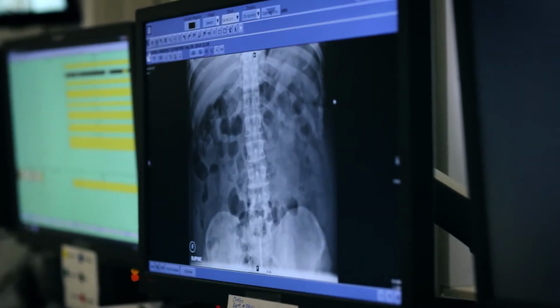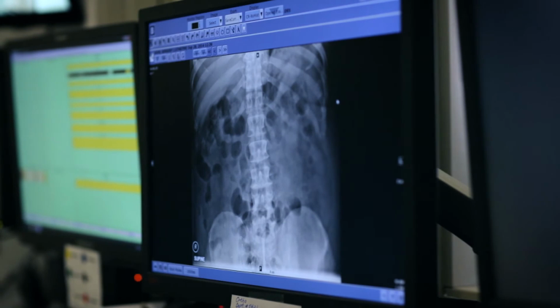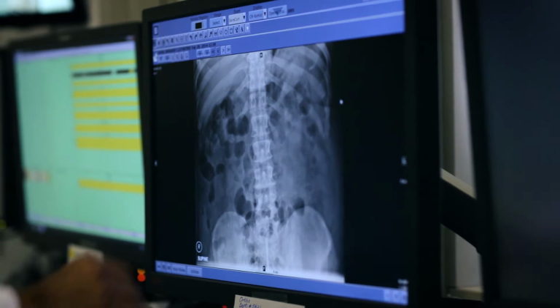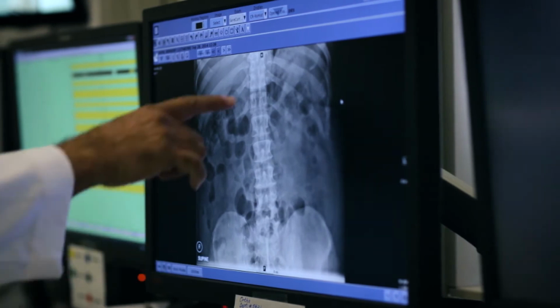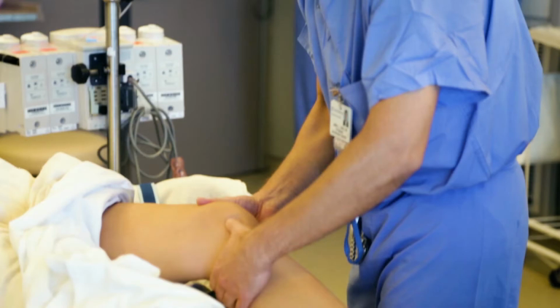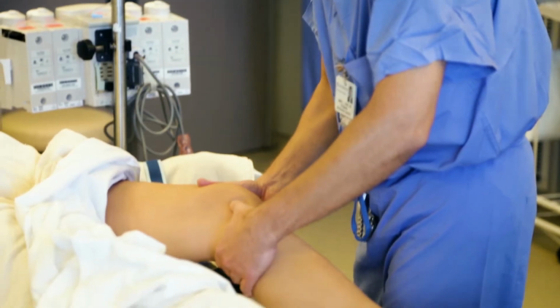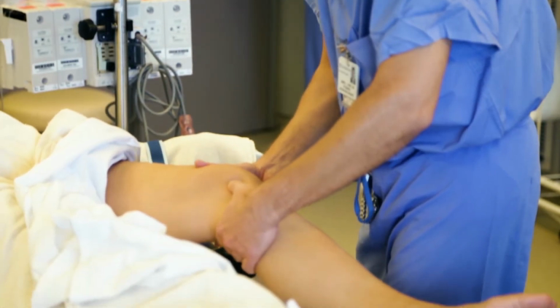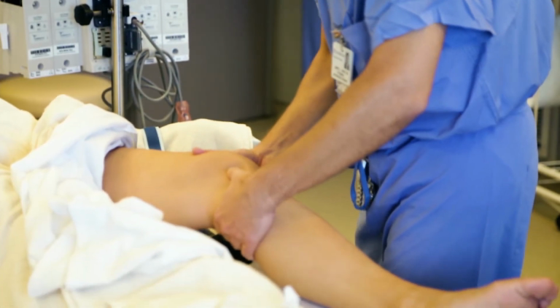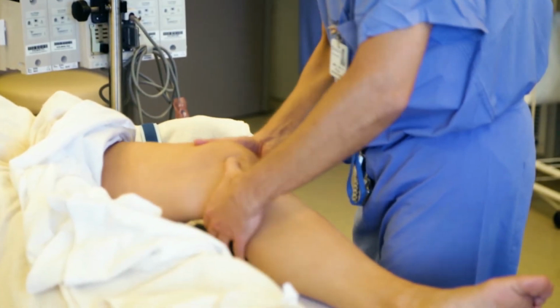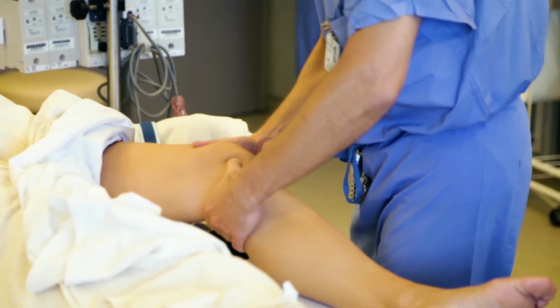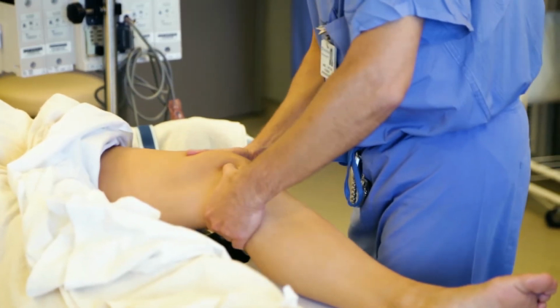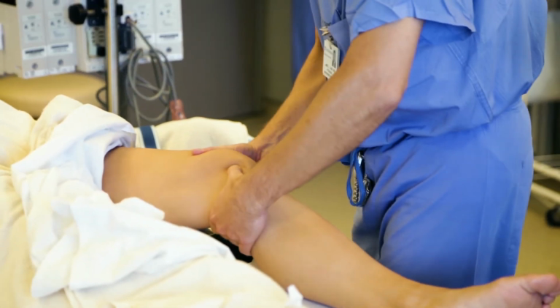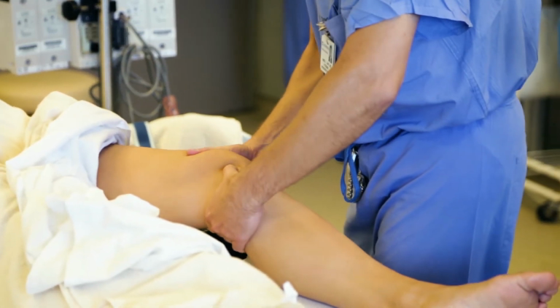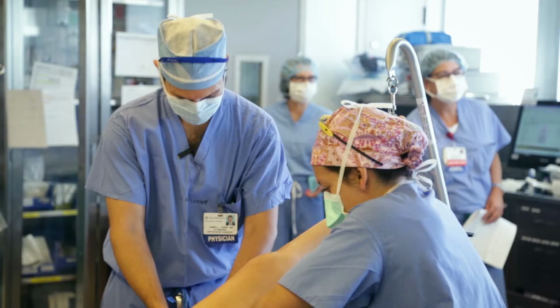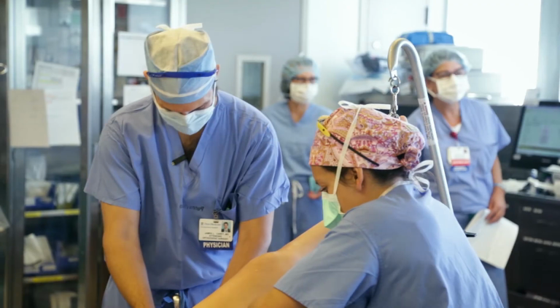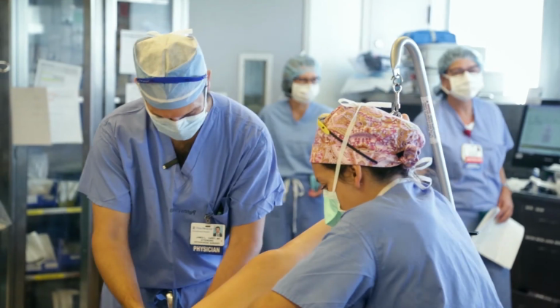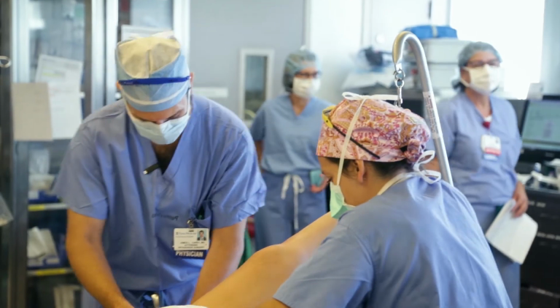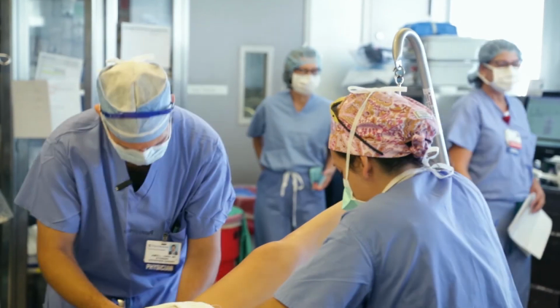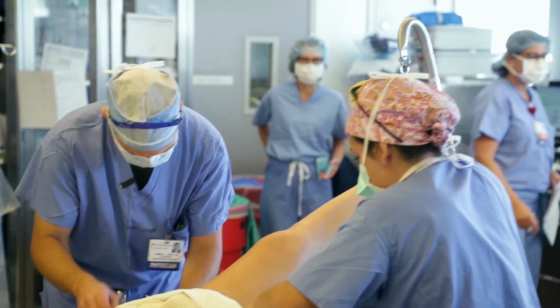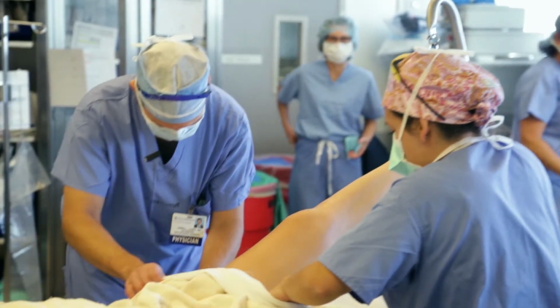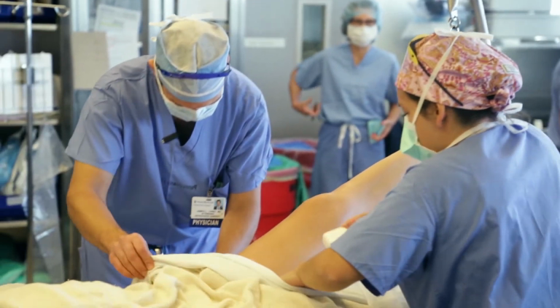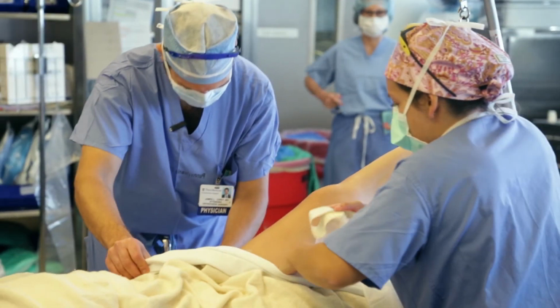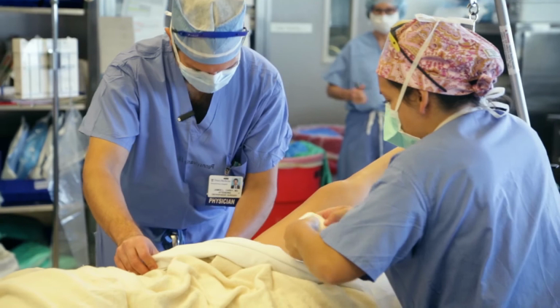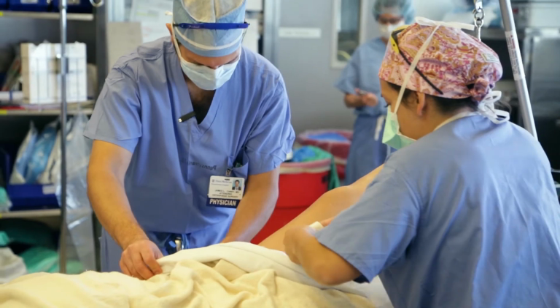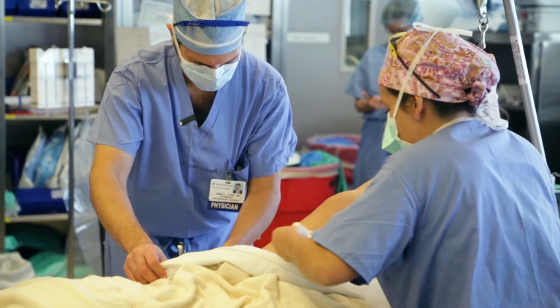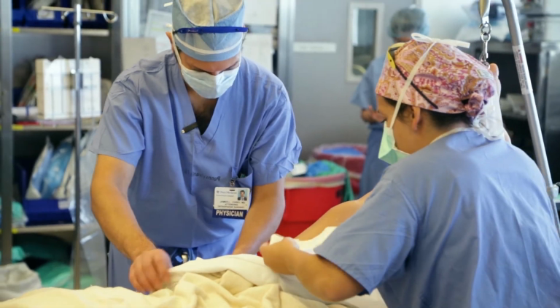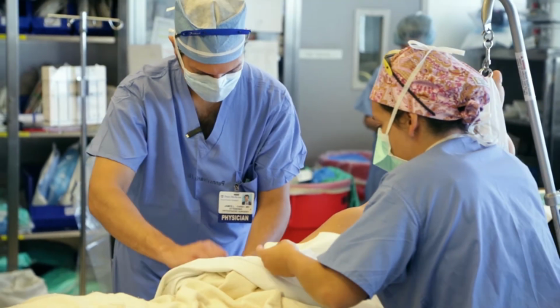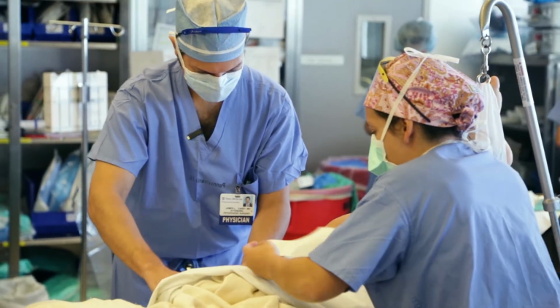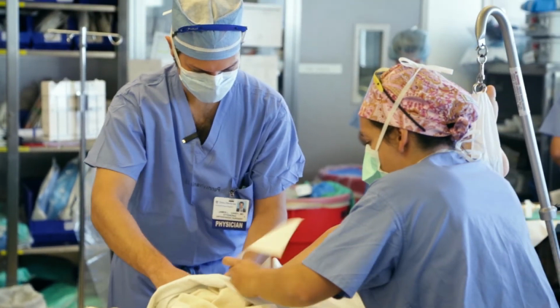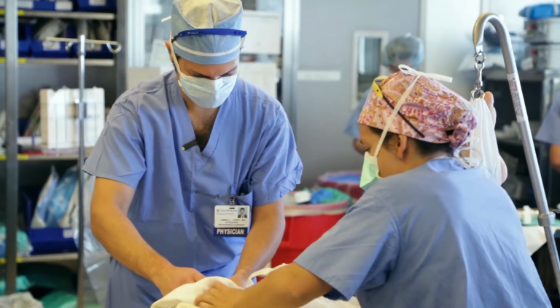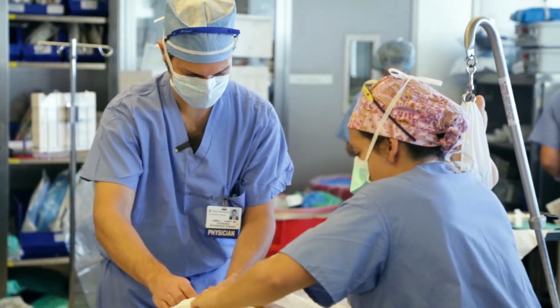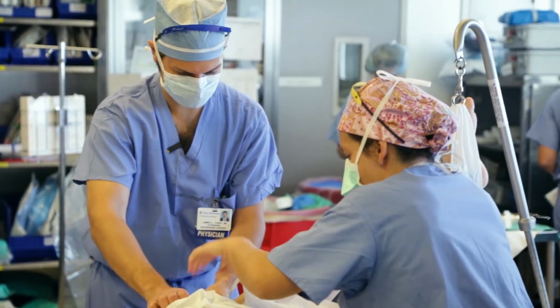She was told by another cancer center that the only real treatment was to amputate her leg. So she was looking for something different, and I think she was nervous.